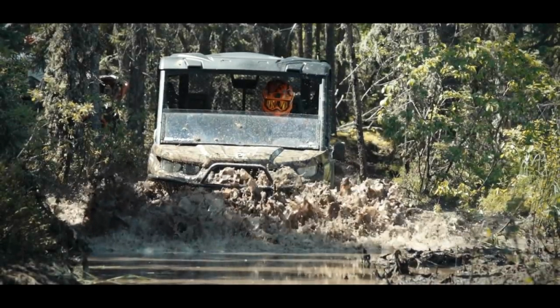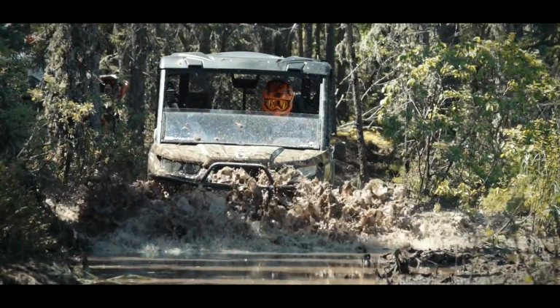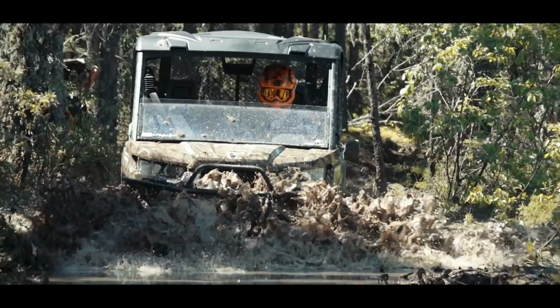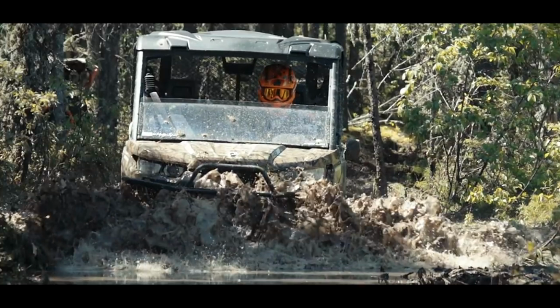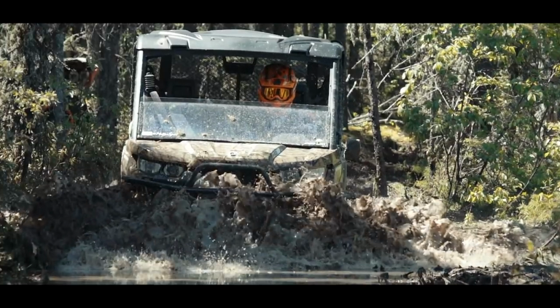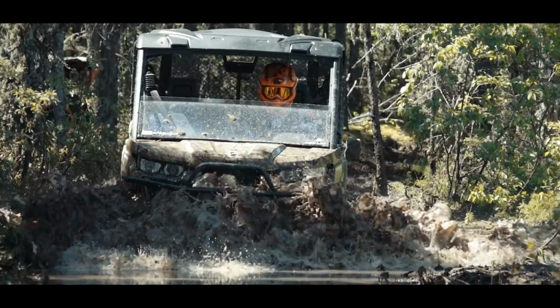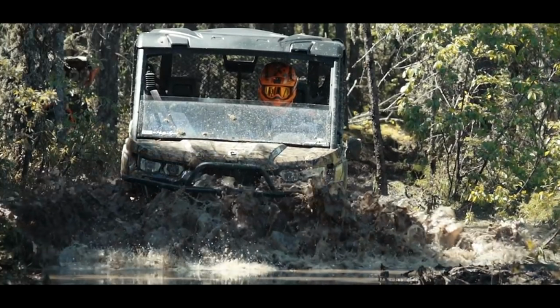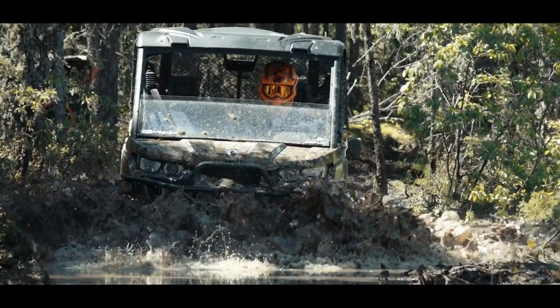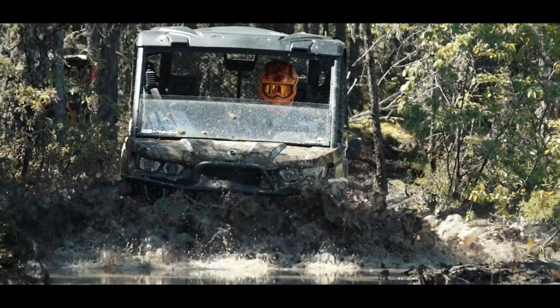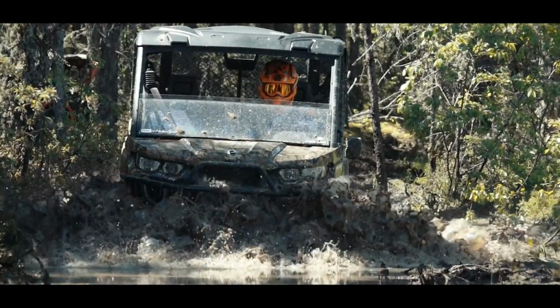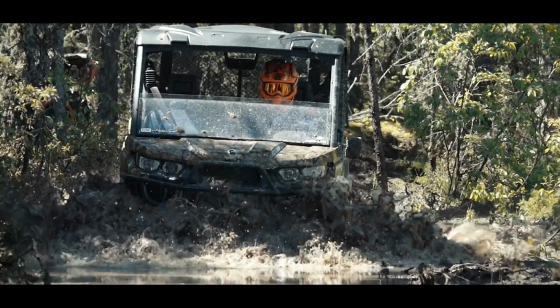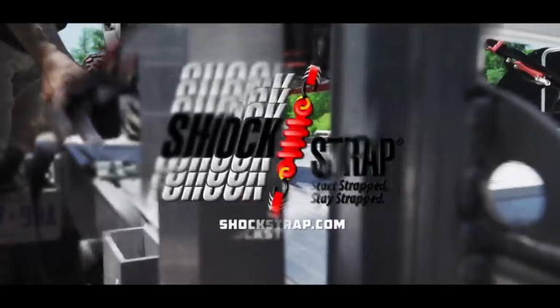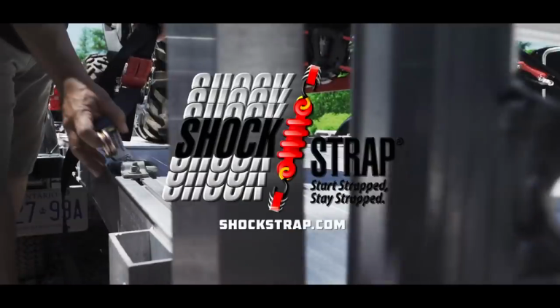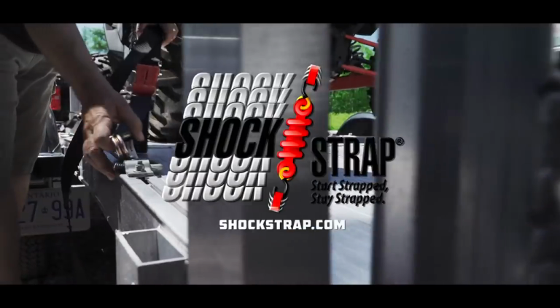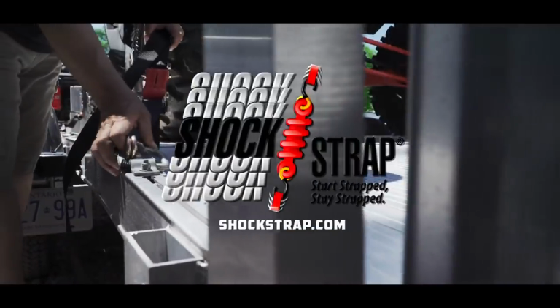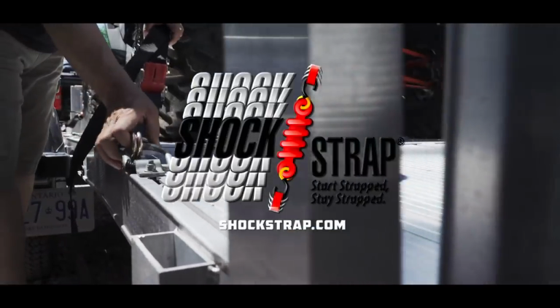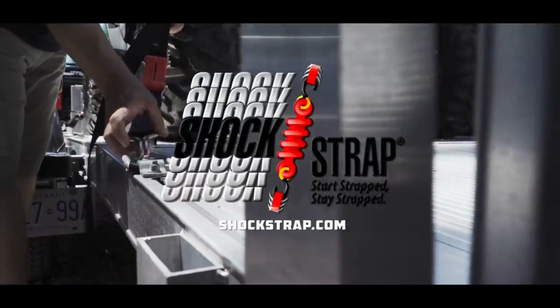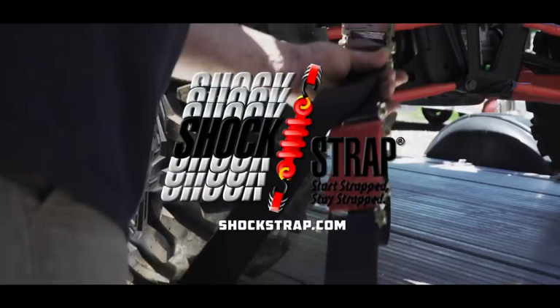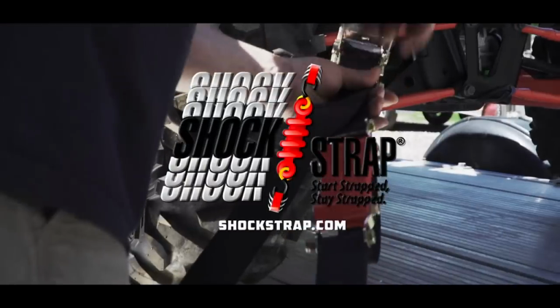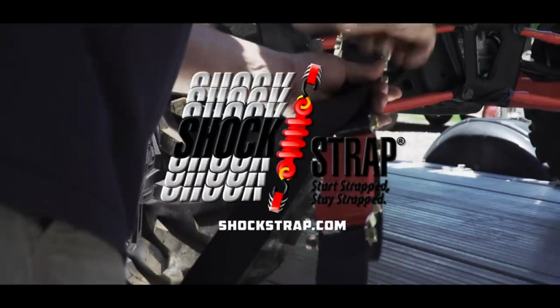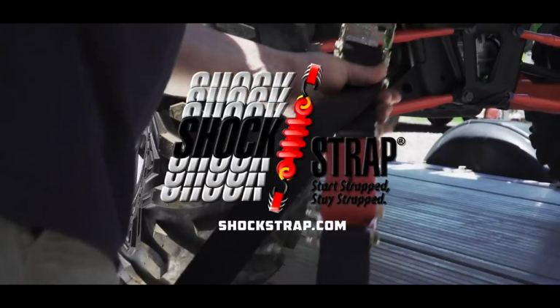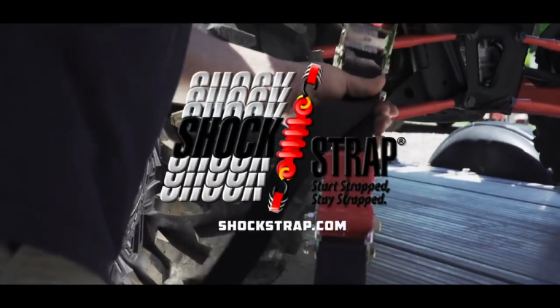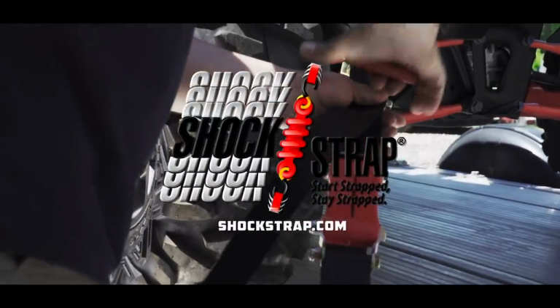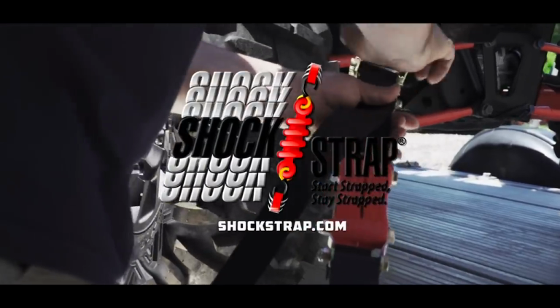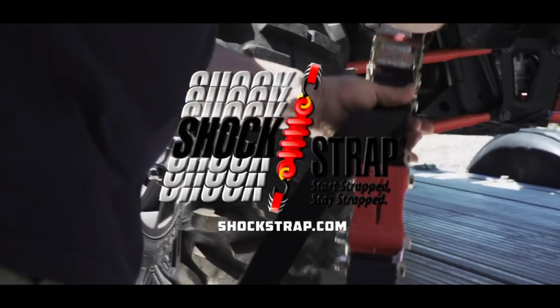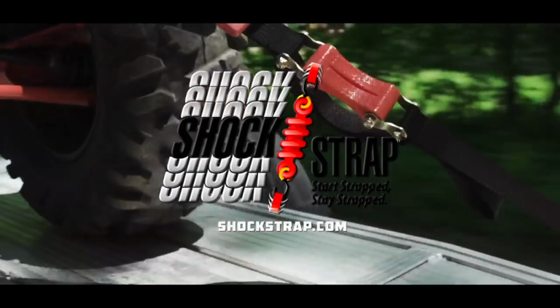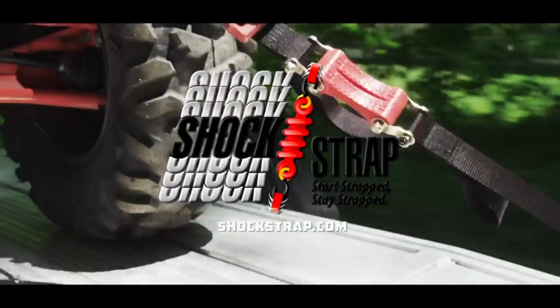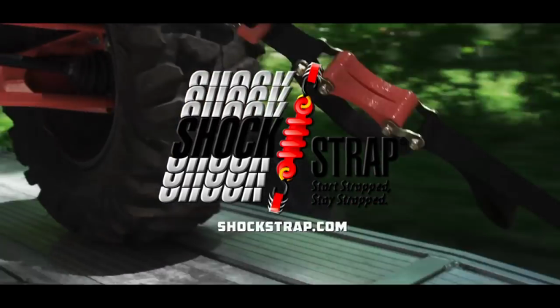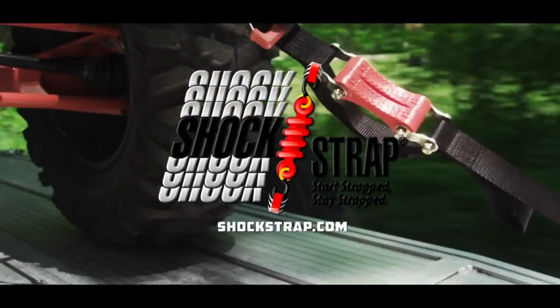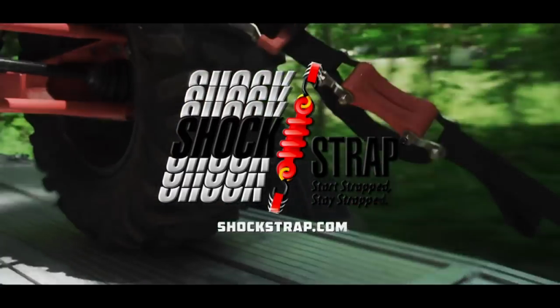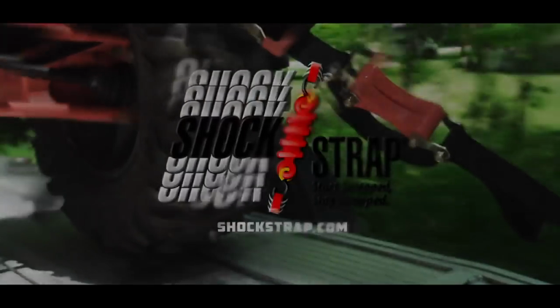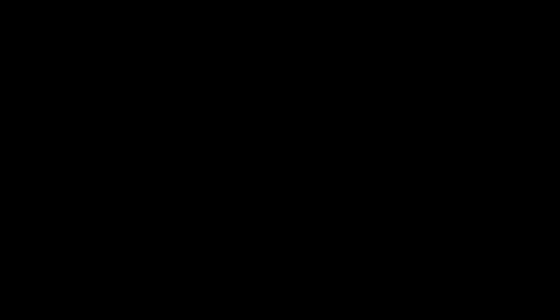Dirt Trax is sponsored by Shock Strap. Start Strapped. Stay Strapped.